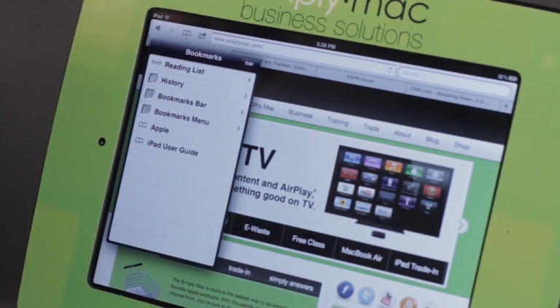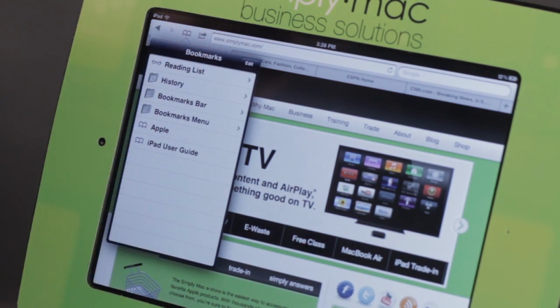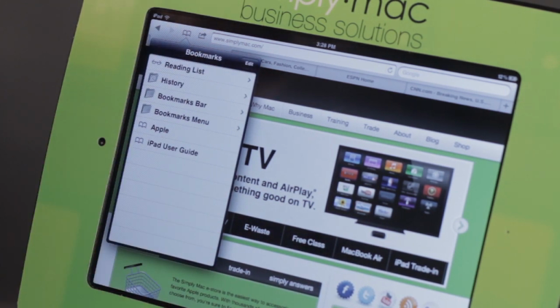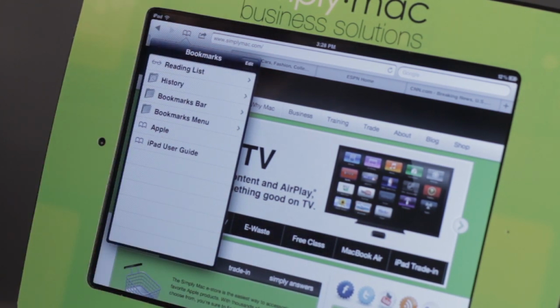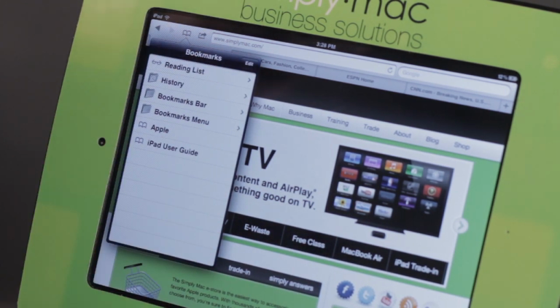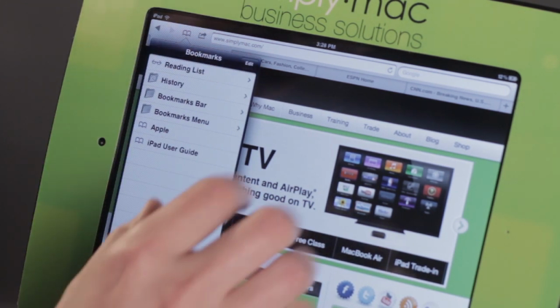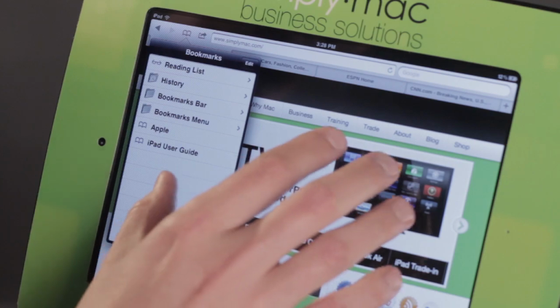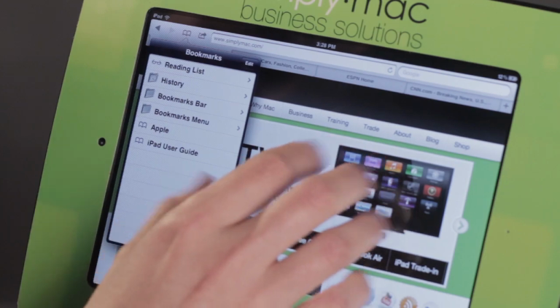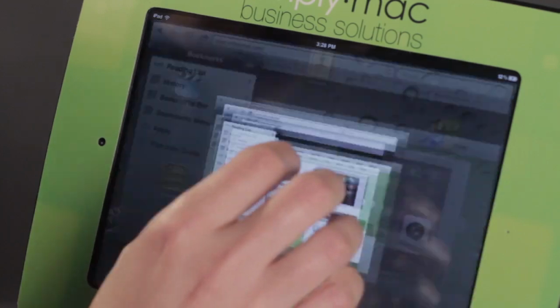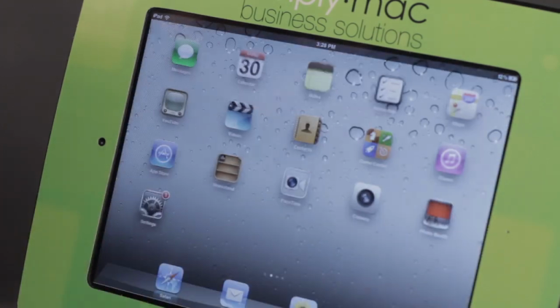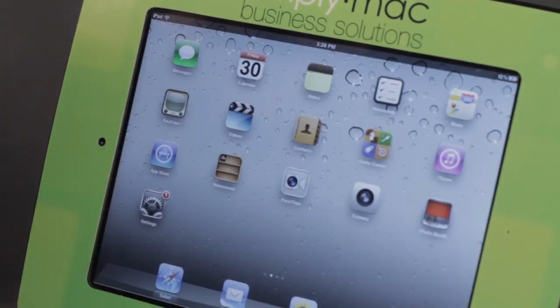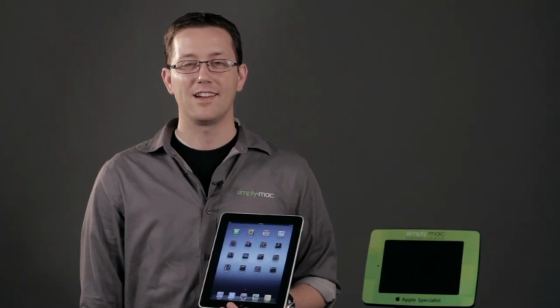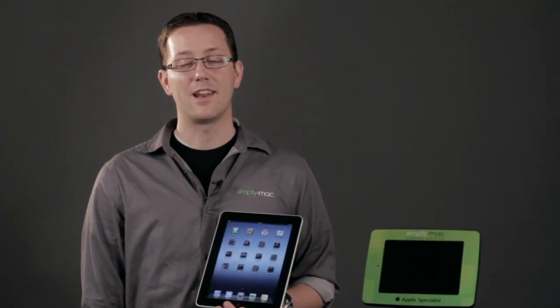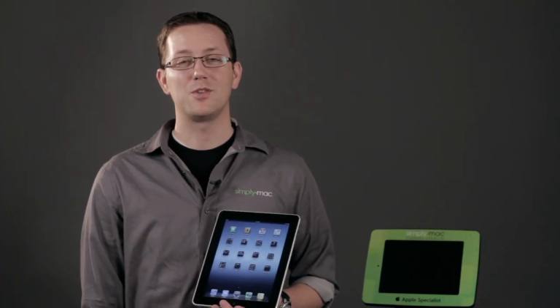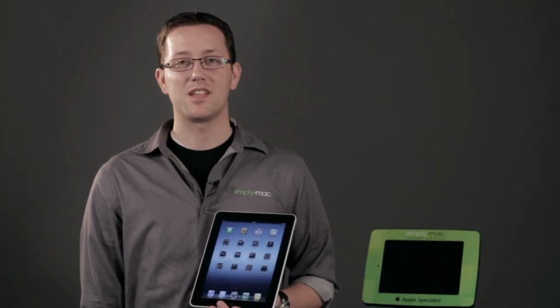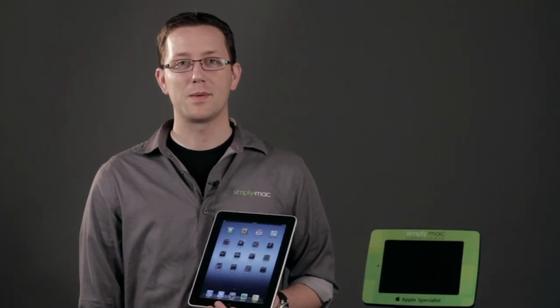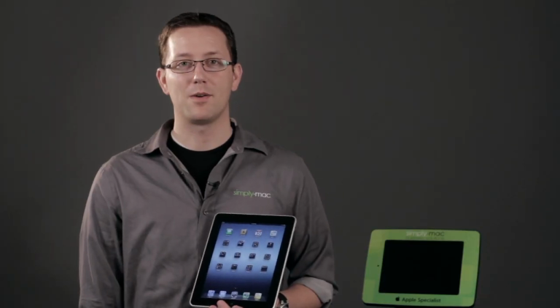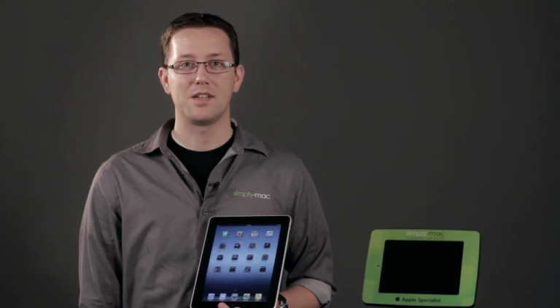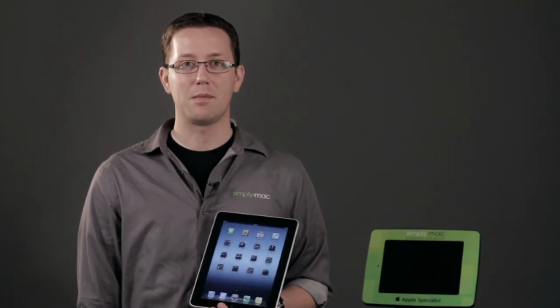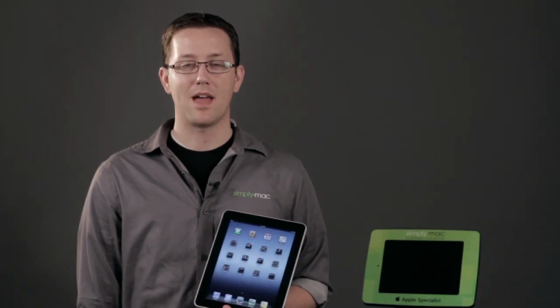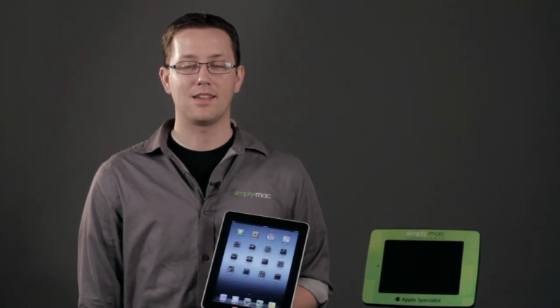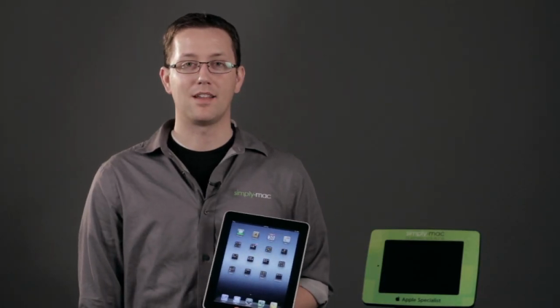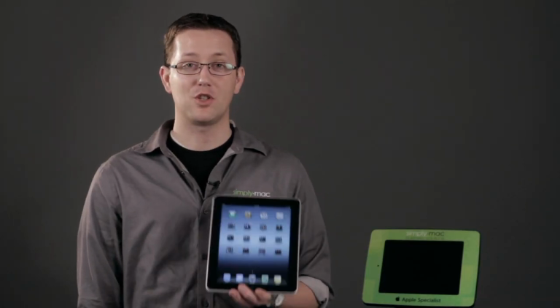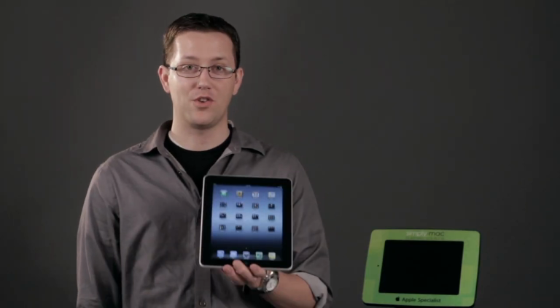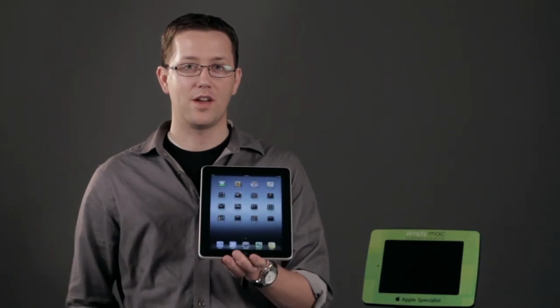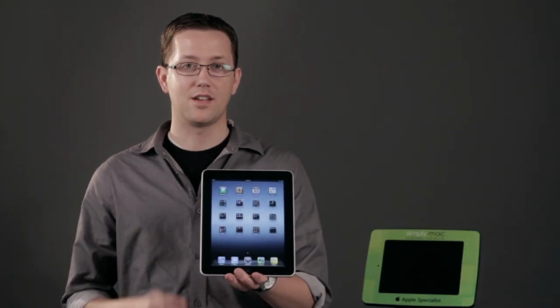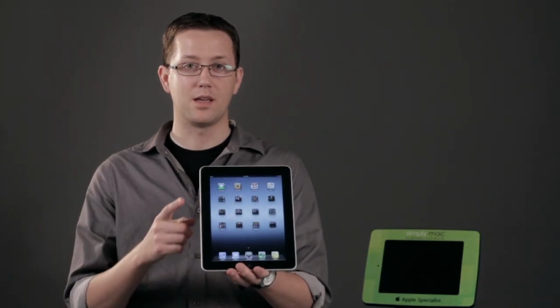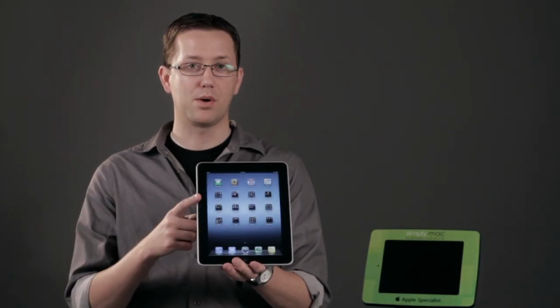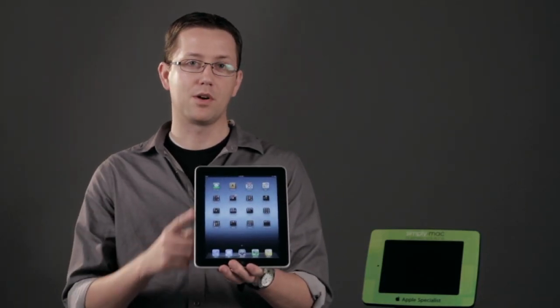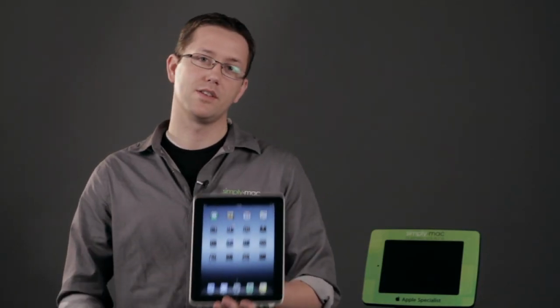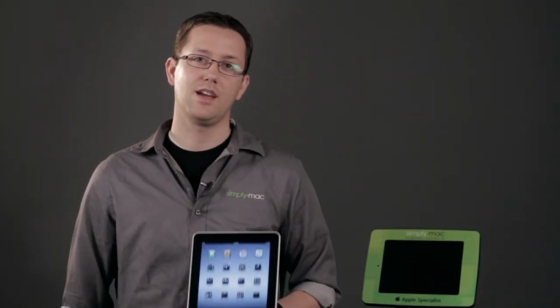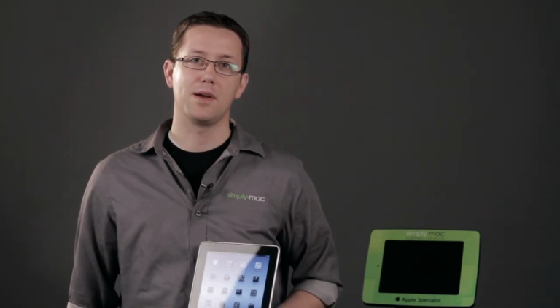And that's how you're going to do that. Again, I'm Chase Thompson-Bah with Simply Mac, and I've just shown you how you can delete bookmarks on the iPad.